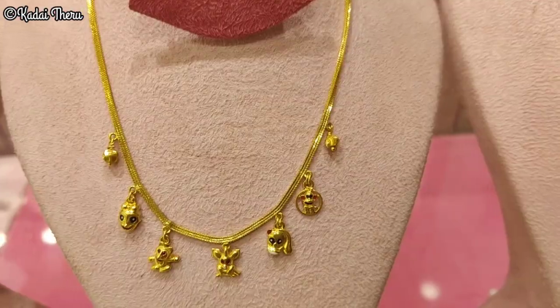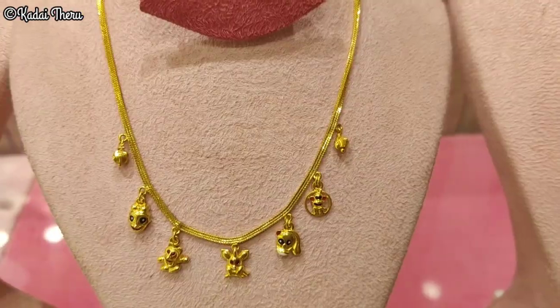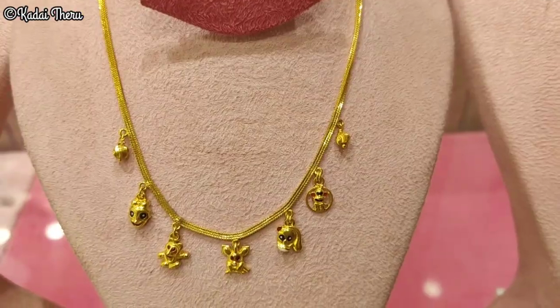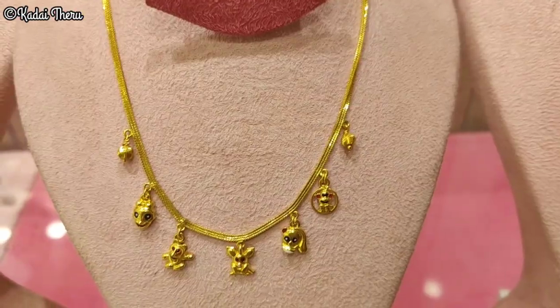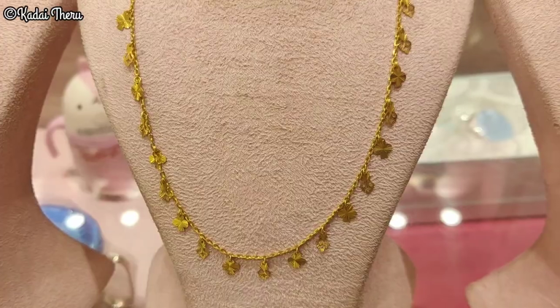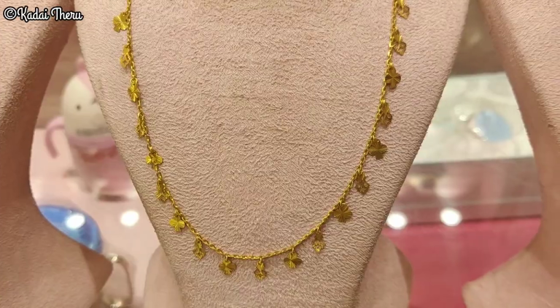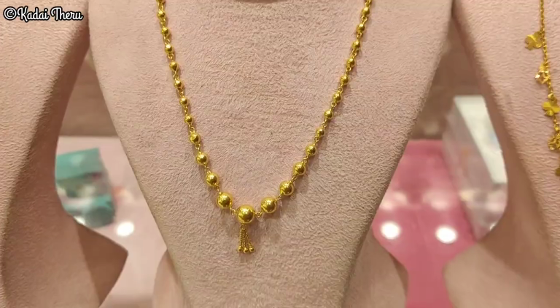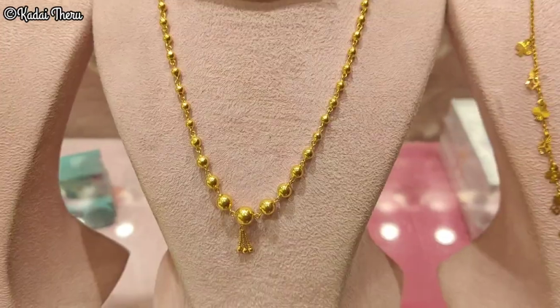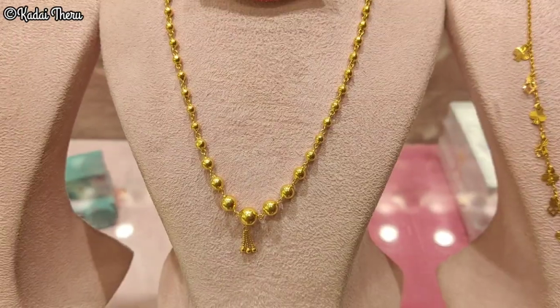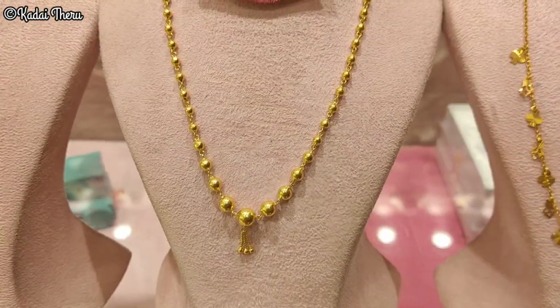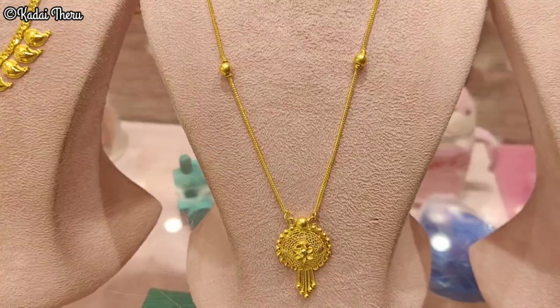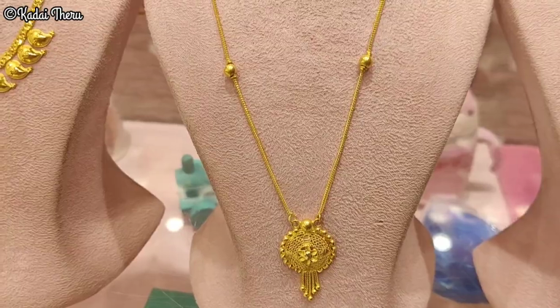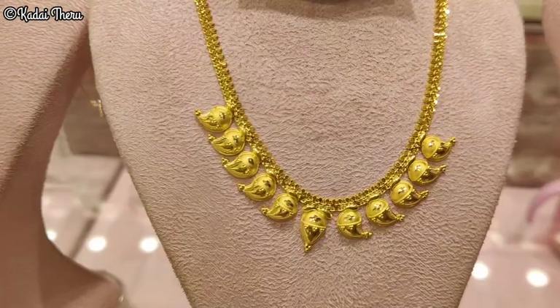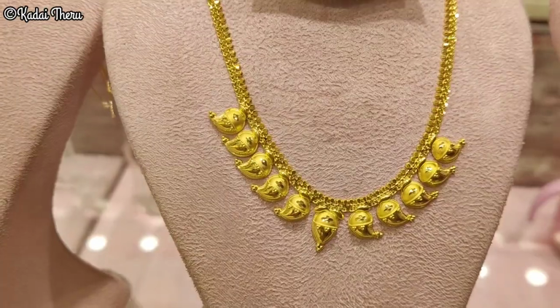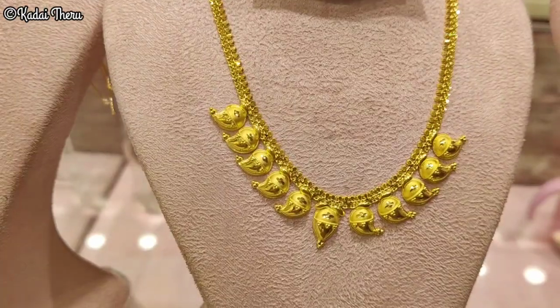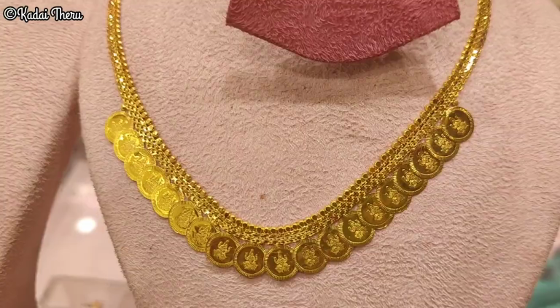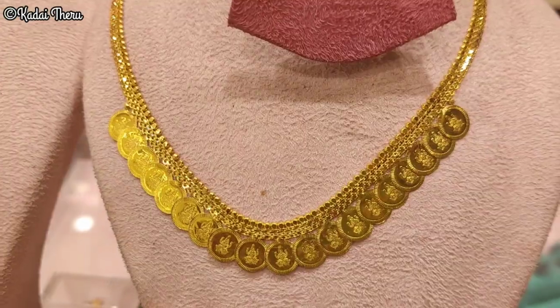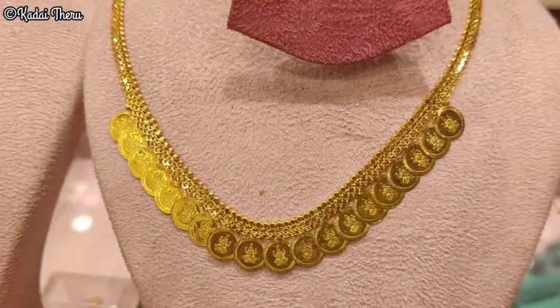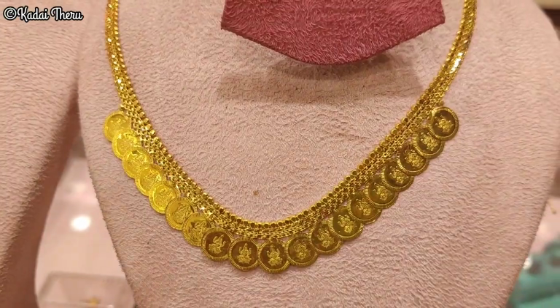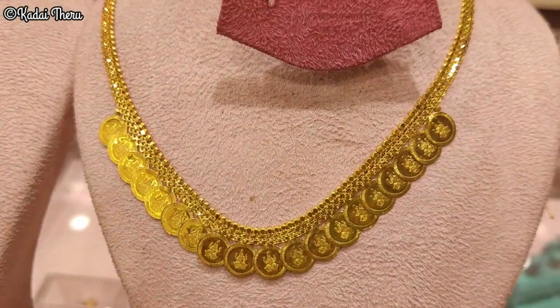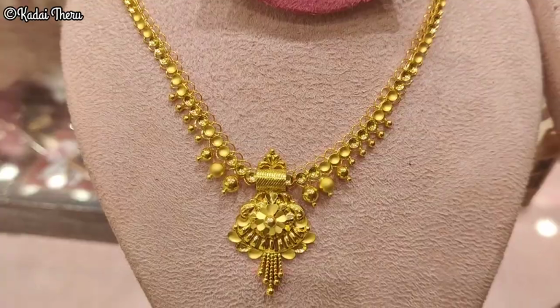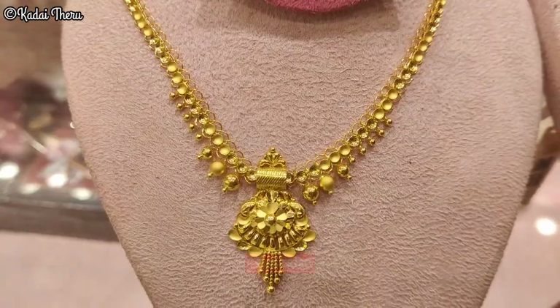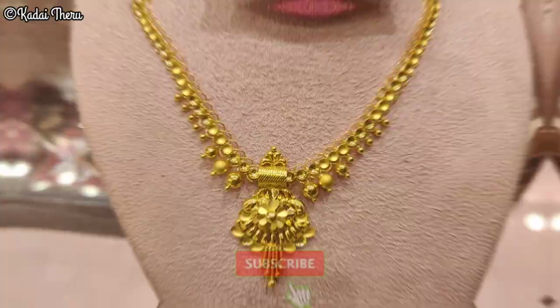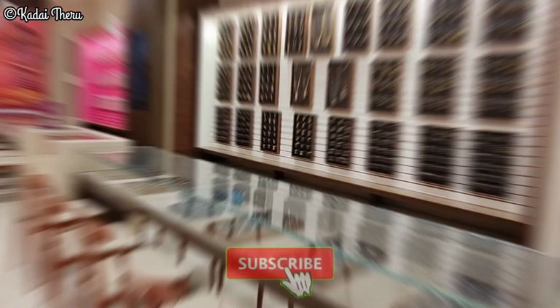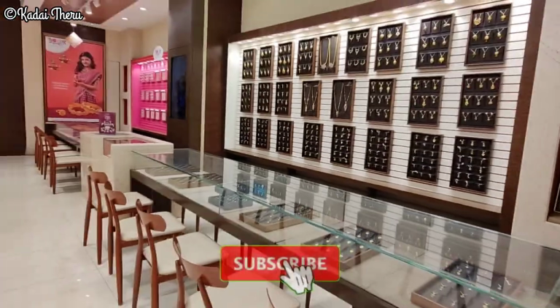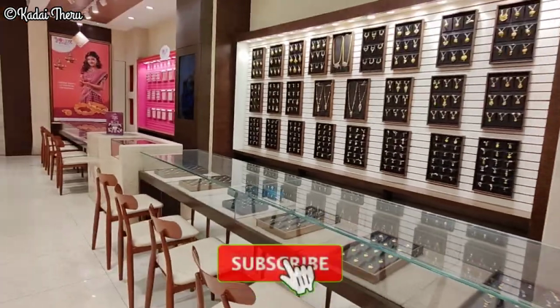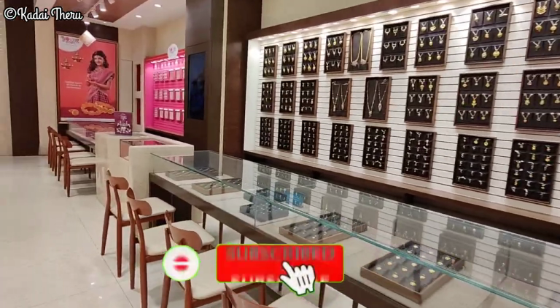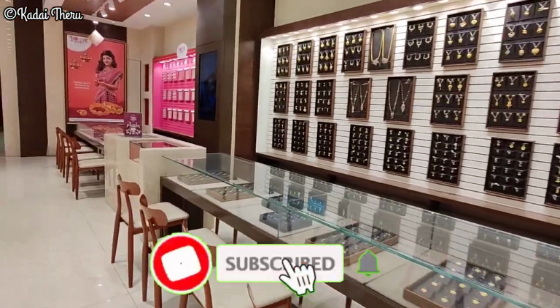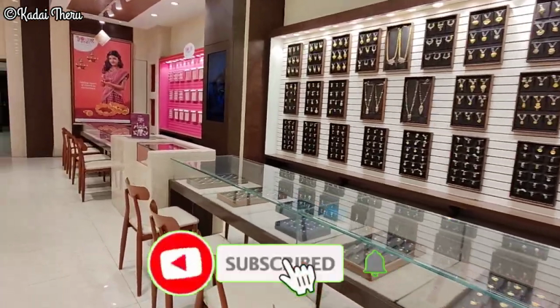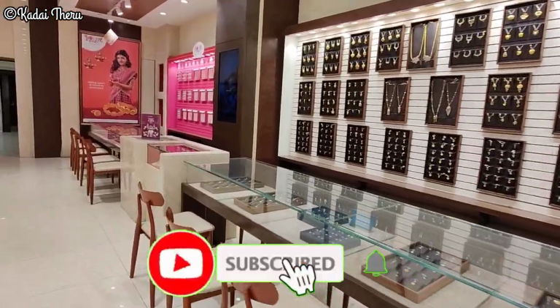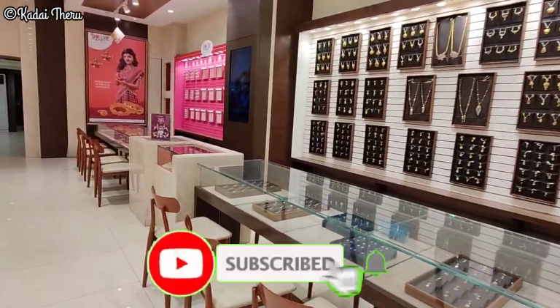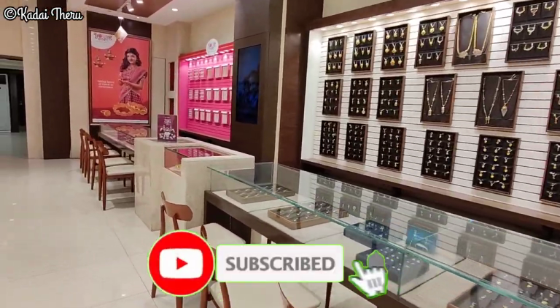Please share with your friends and family. If you want to subscribe to our channel, you can choose all notification options.